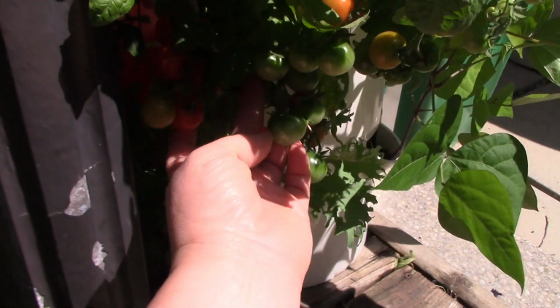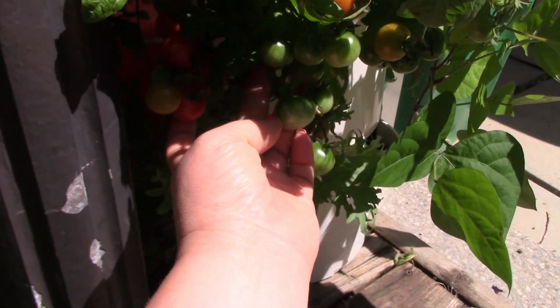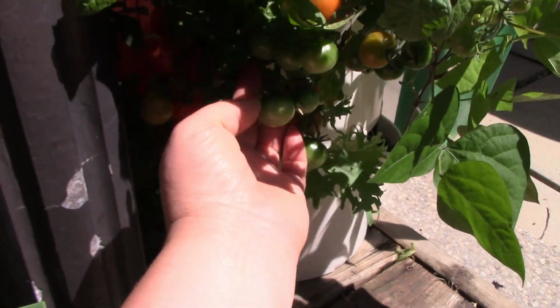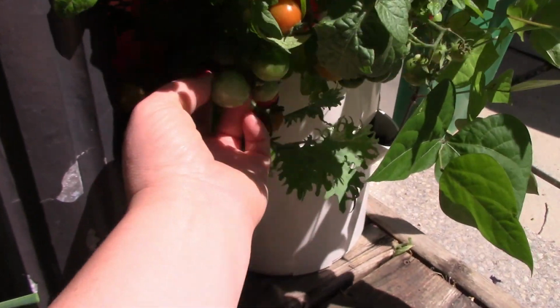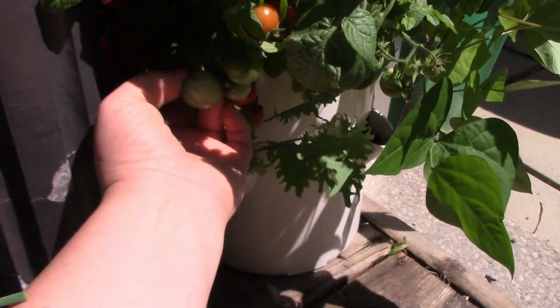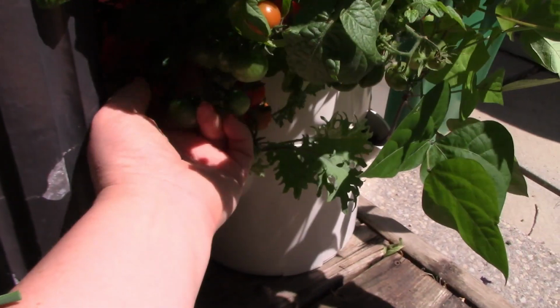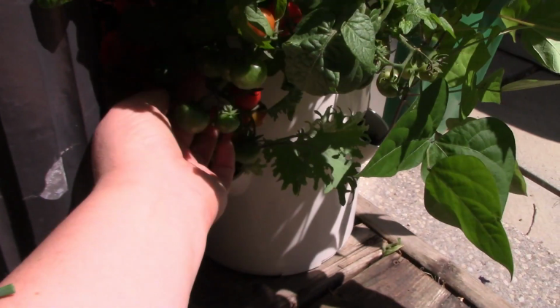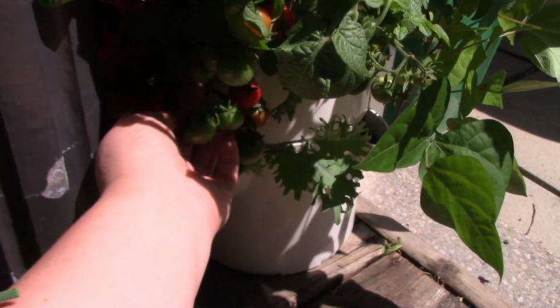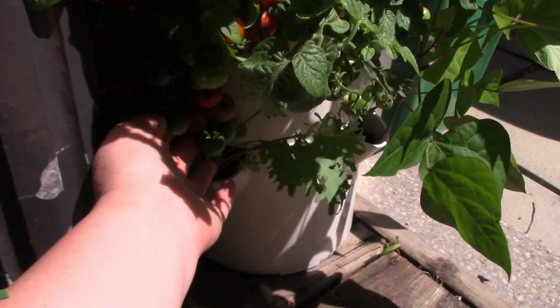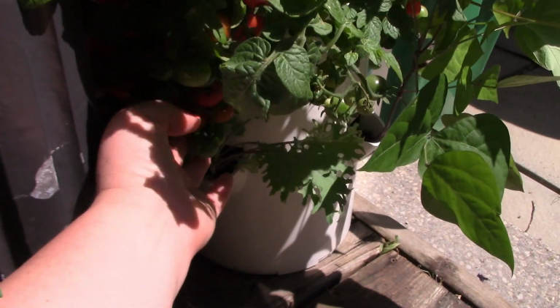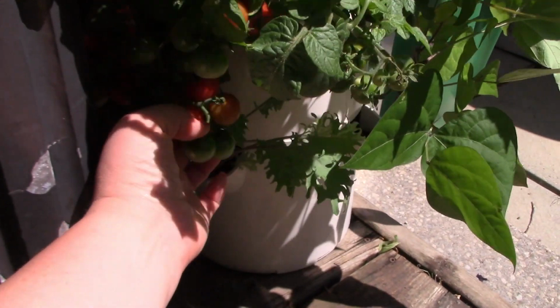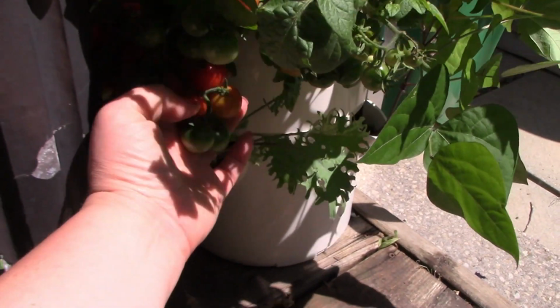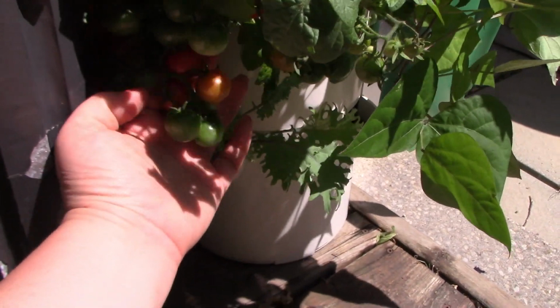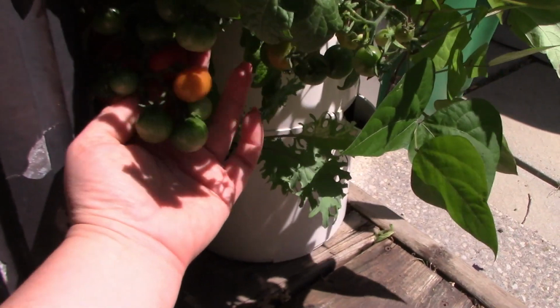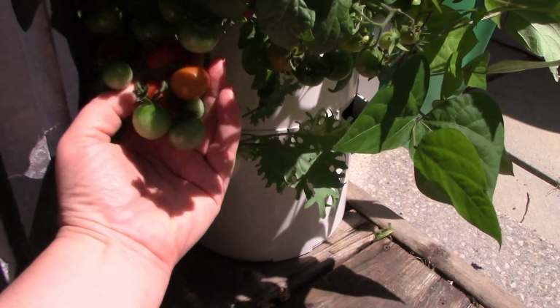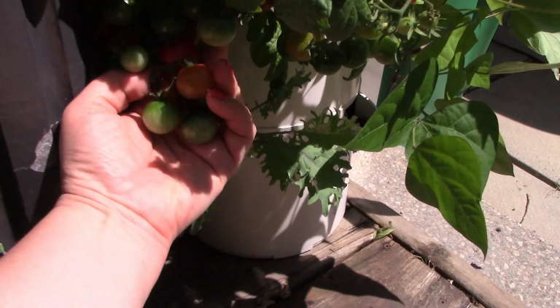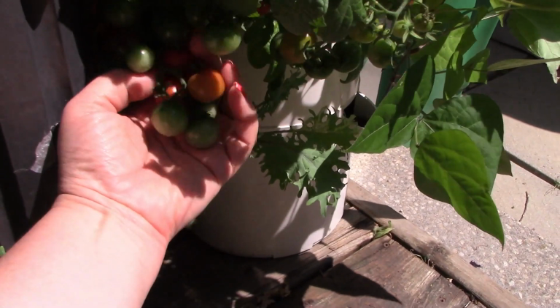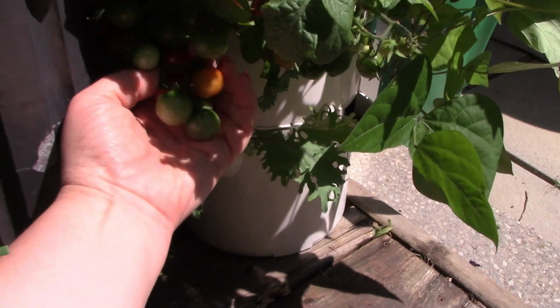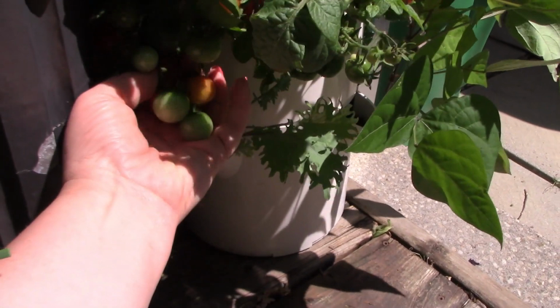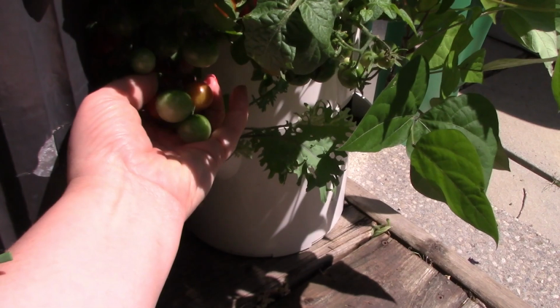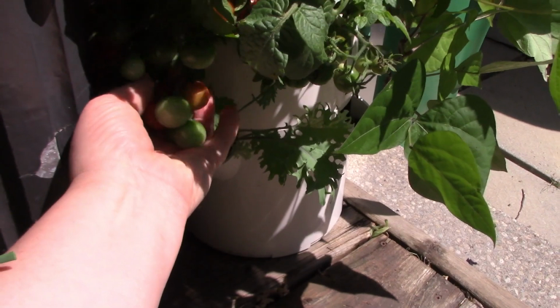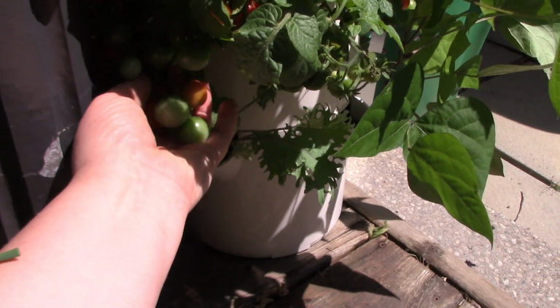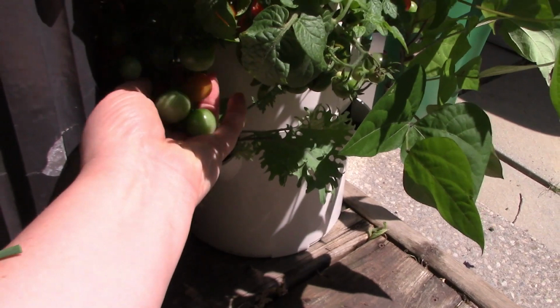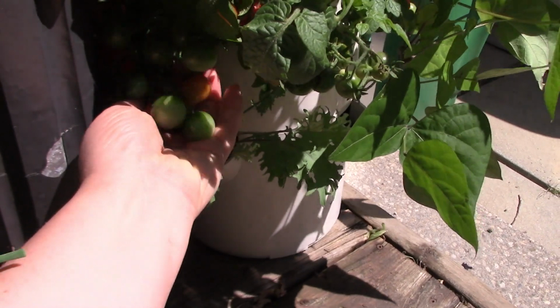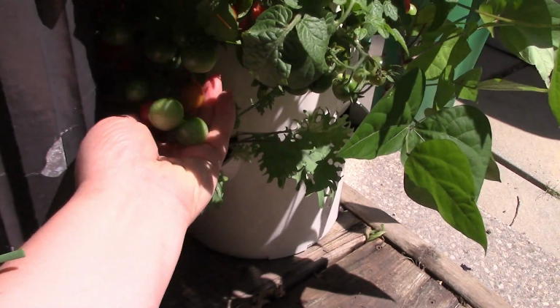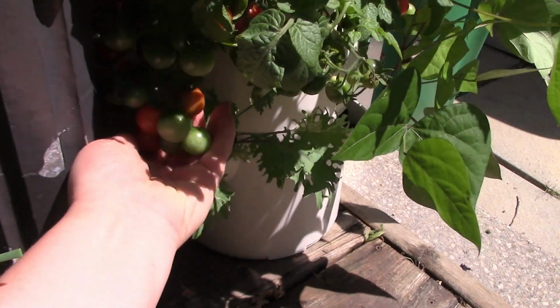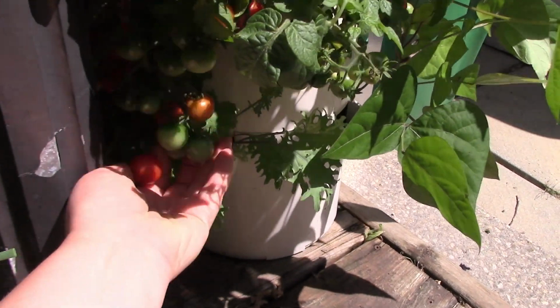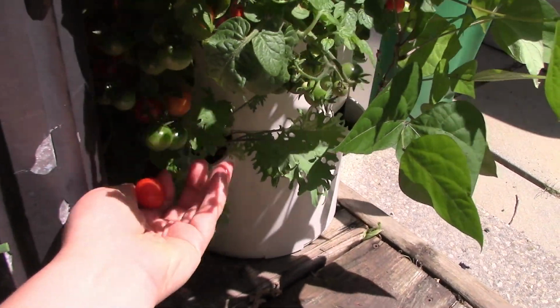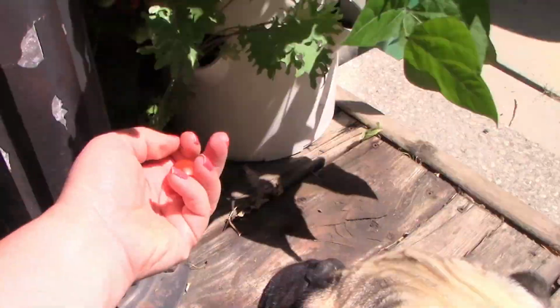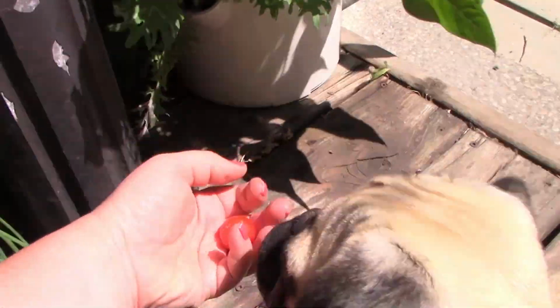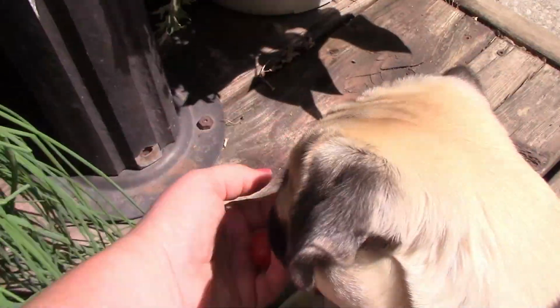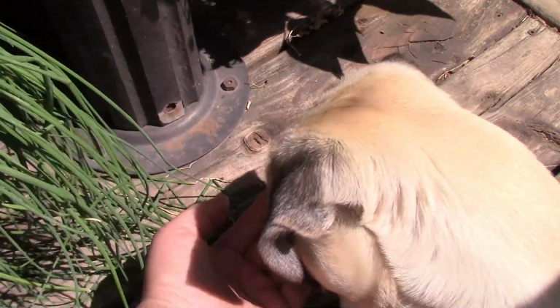Beautiful! And who loves ripe cherry tomatoes? Gardener's dogs do.